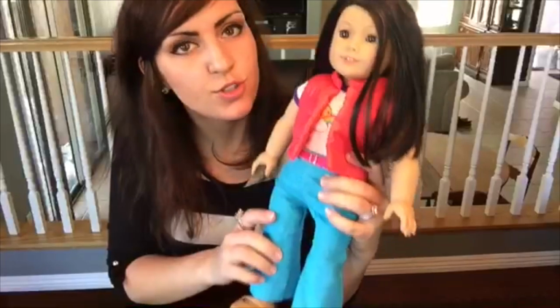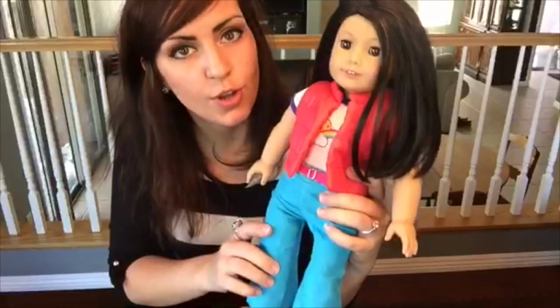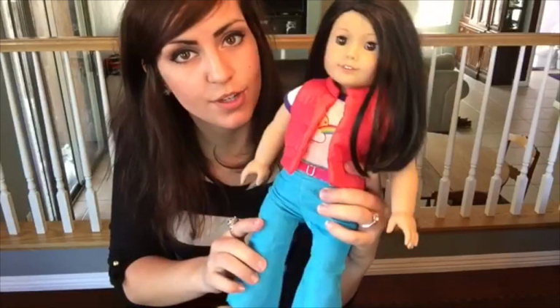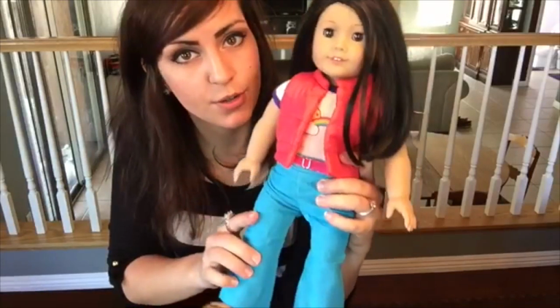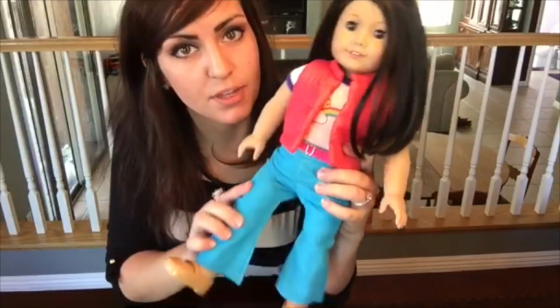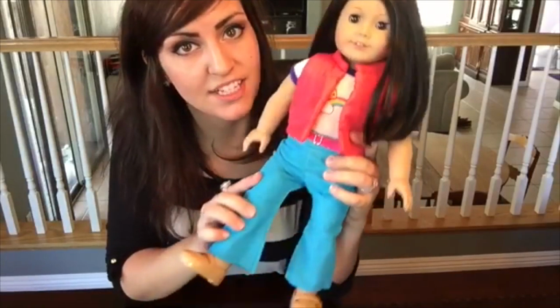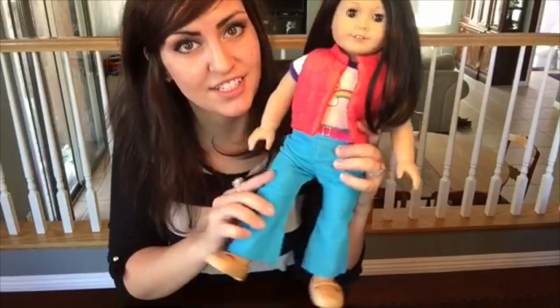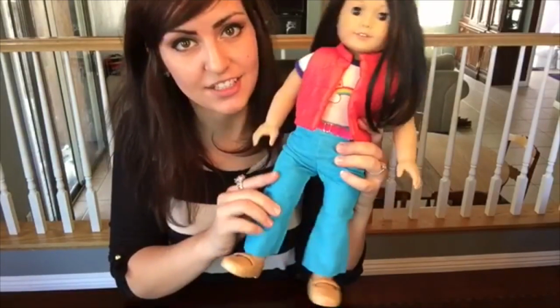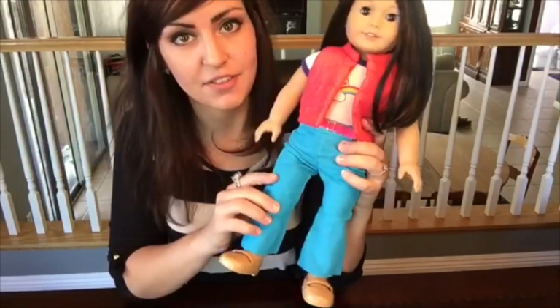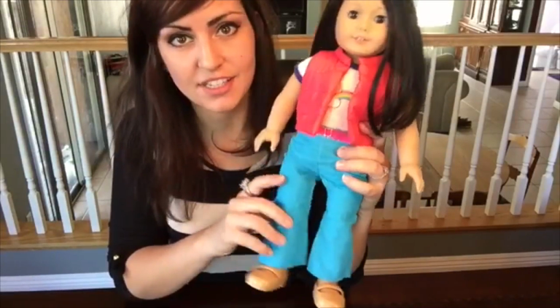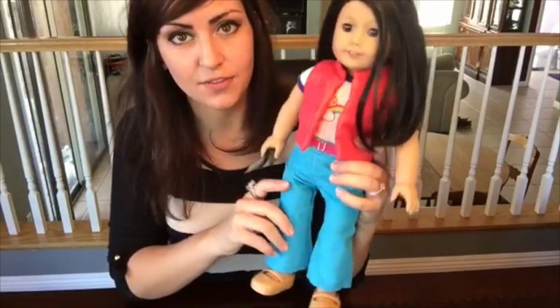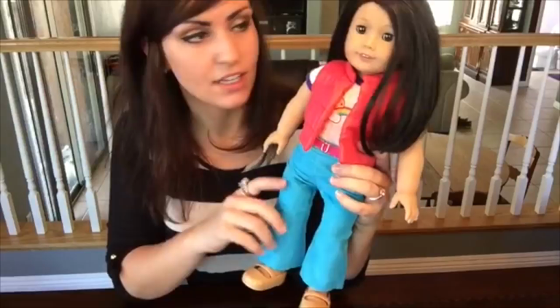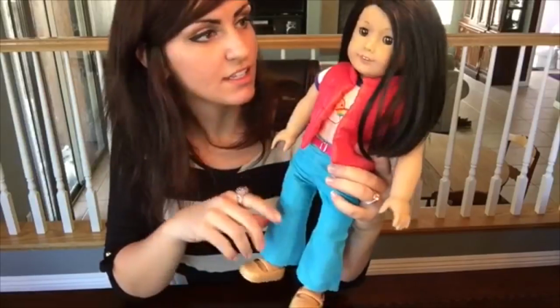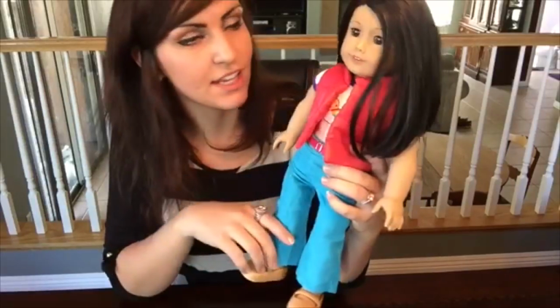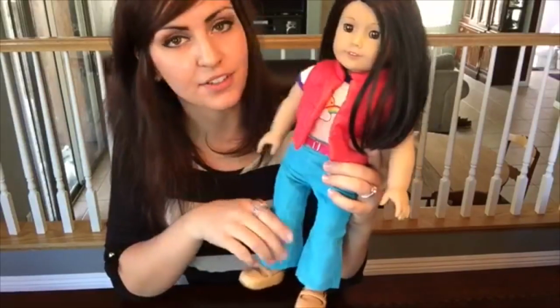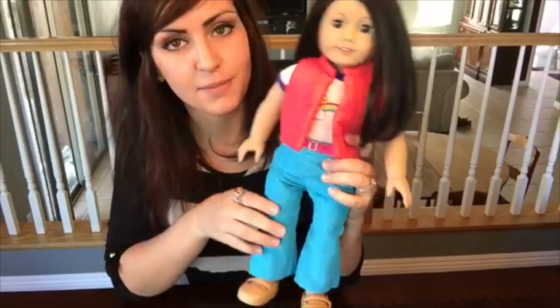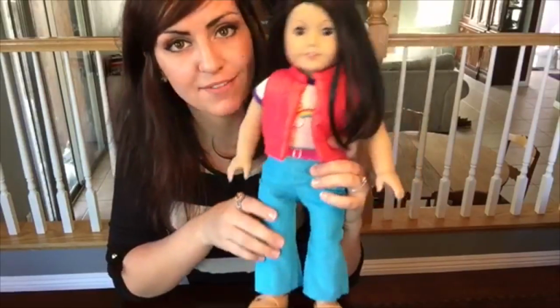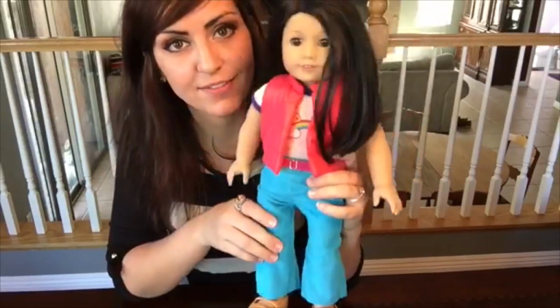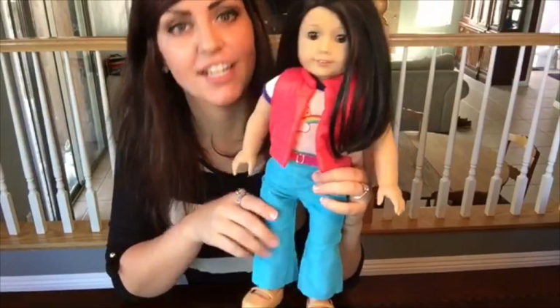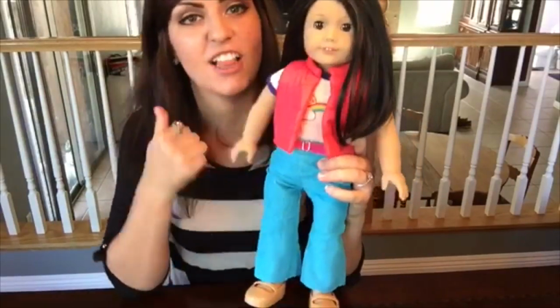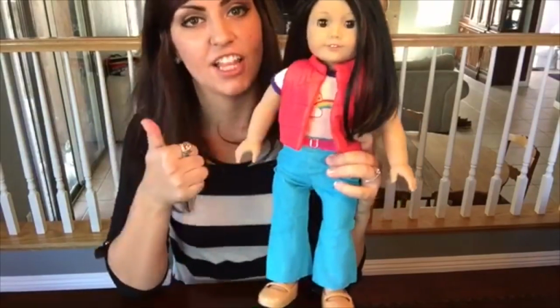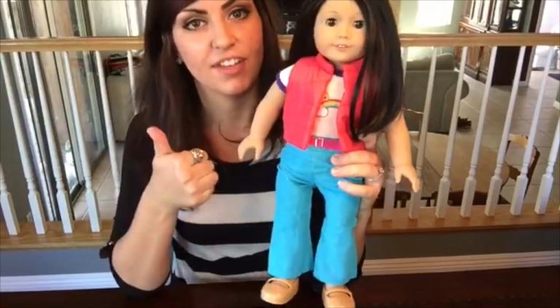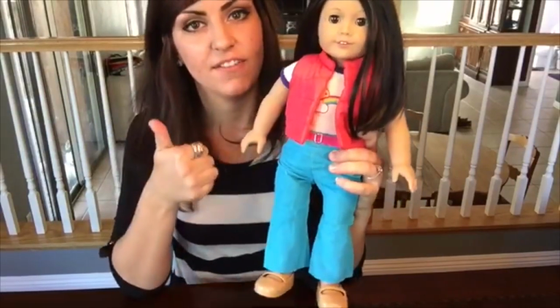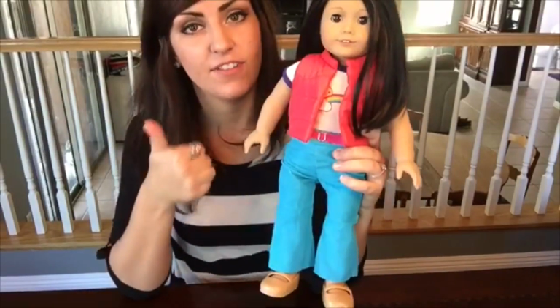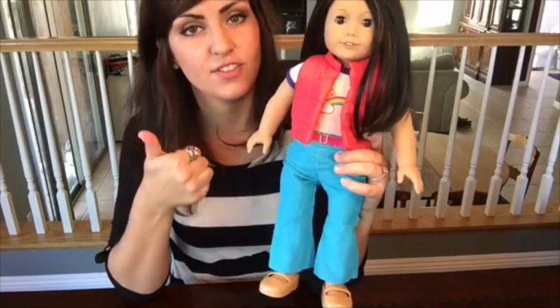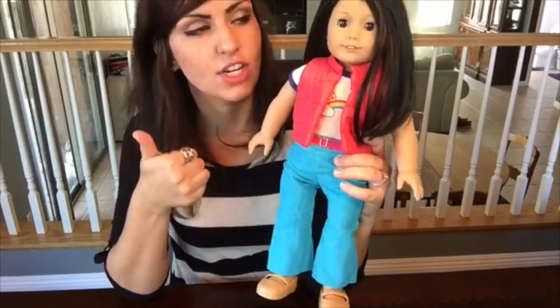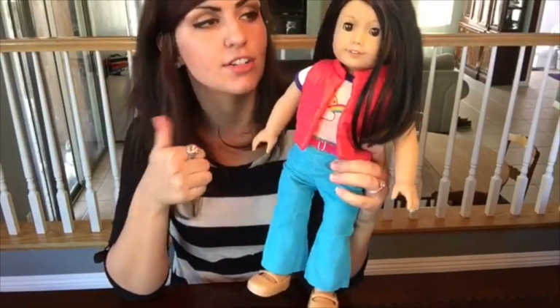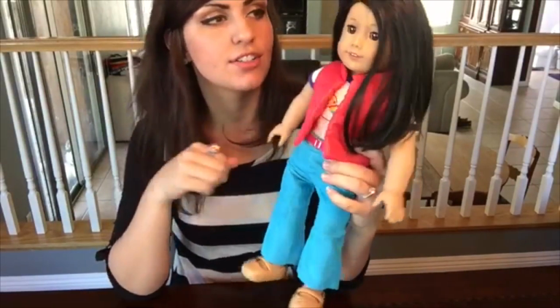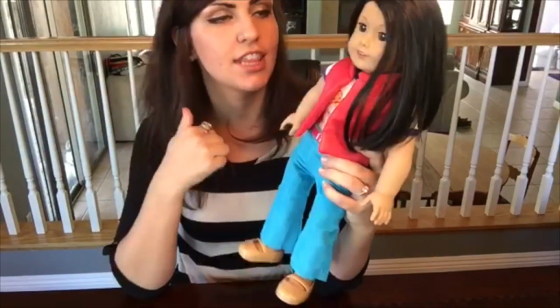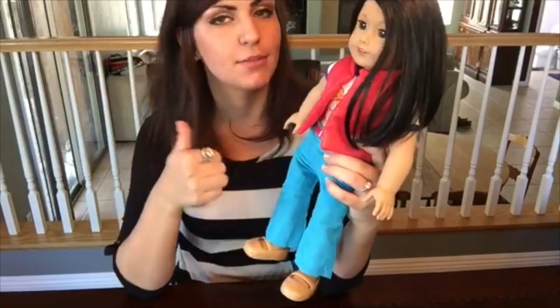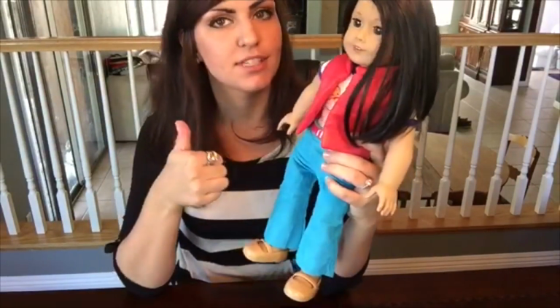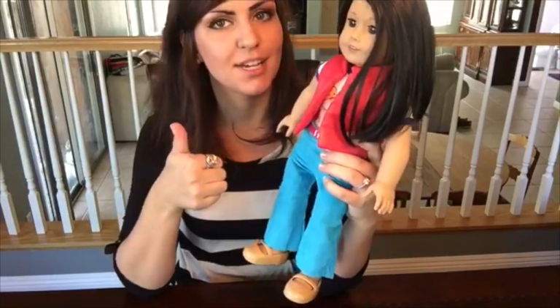So adorable. I still love this outfit. It's definitely my favorite. Love it. Five stars. Thumbs up.